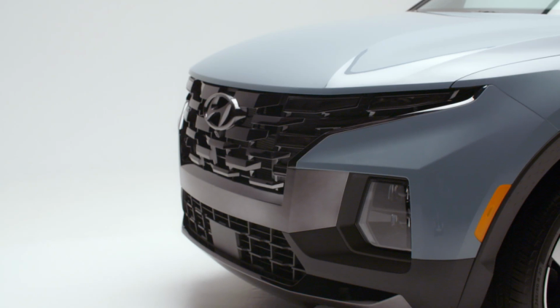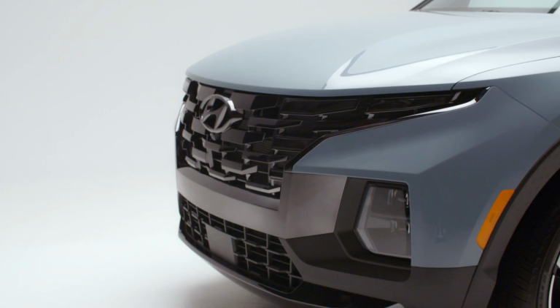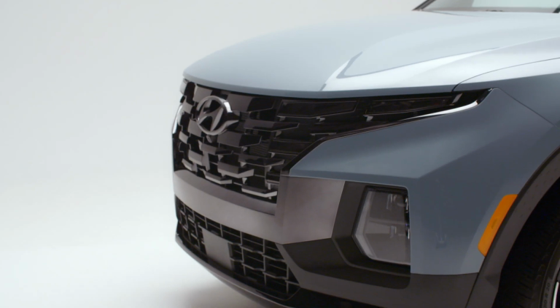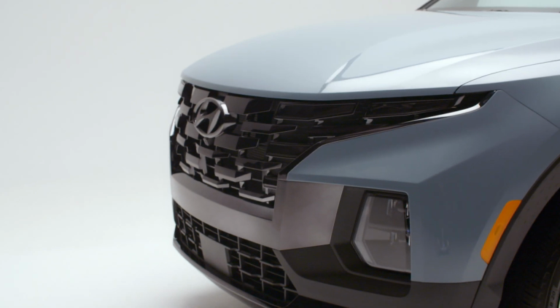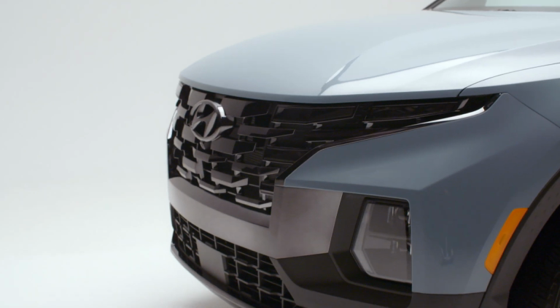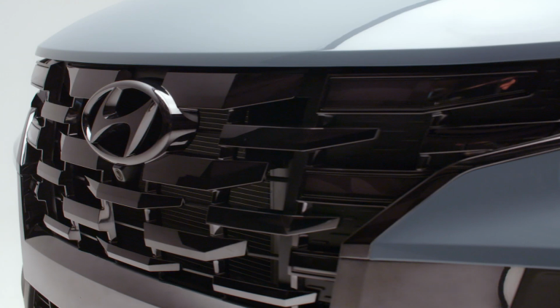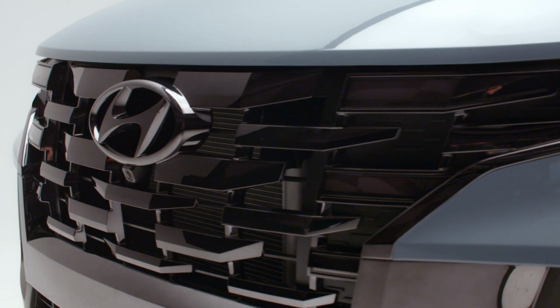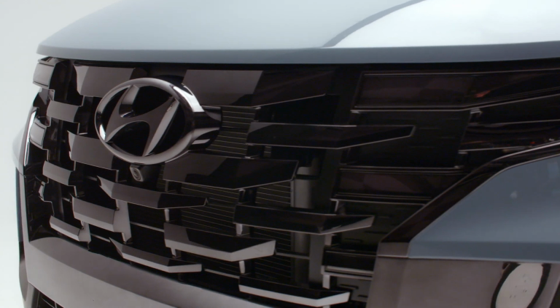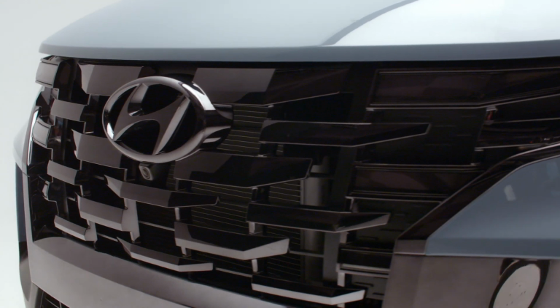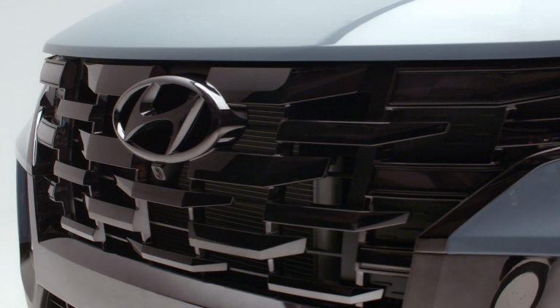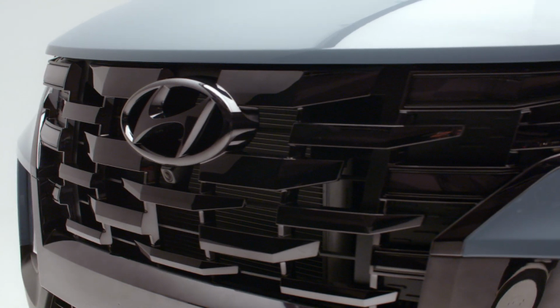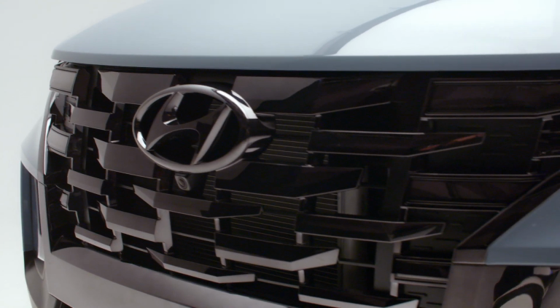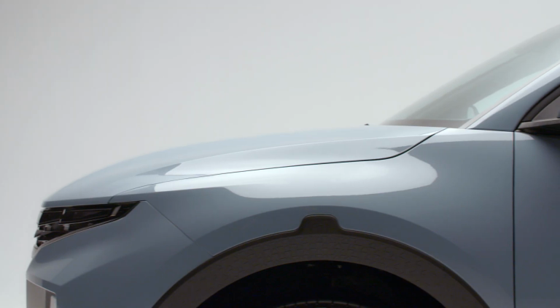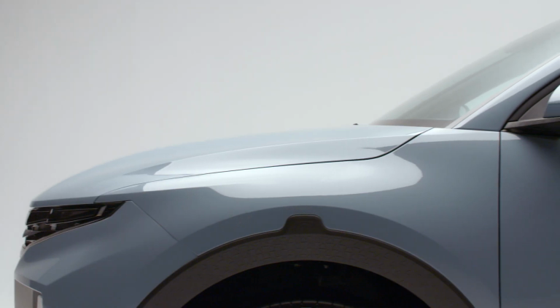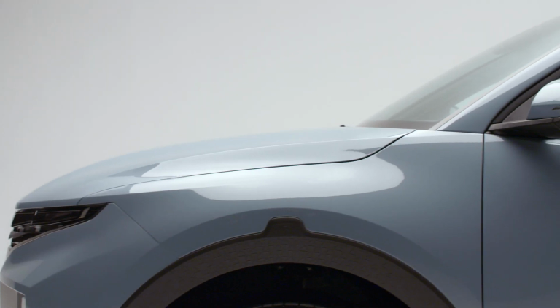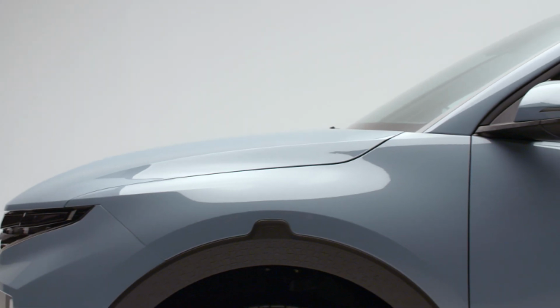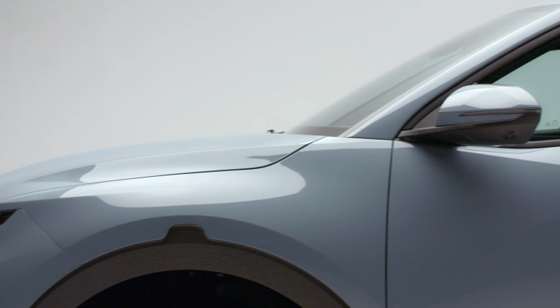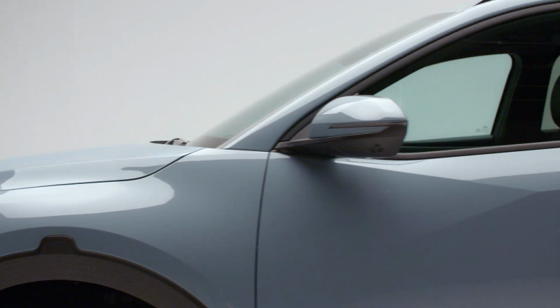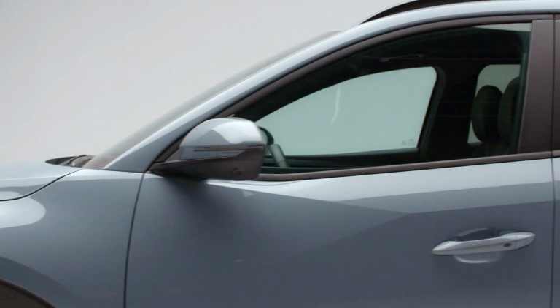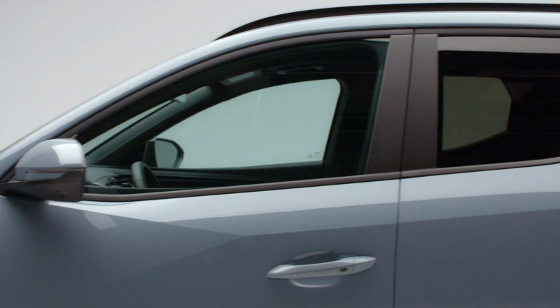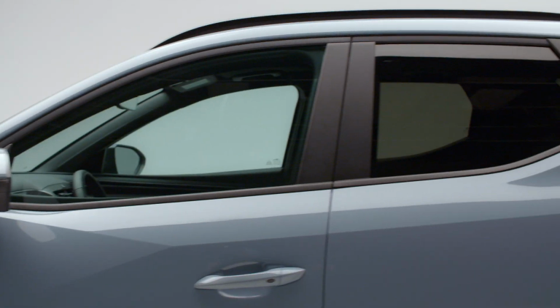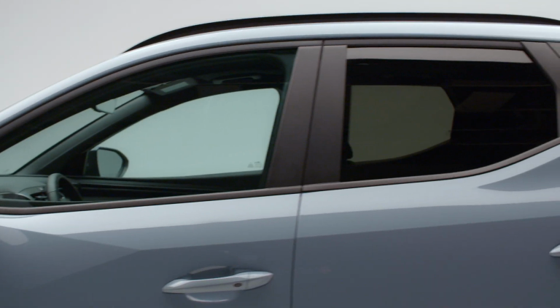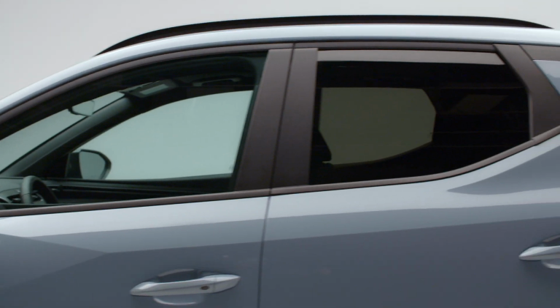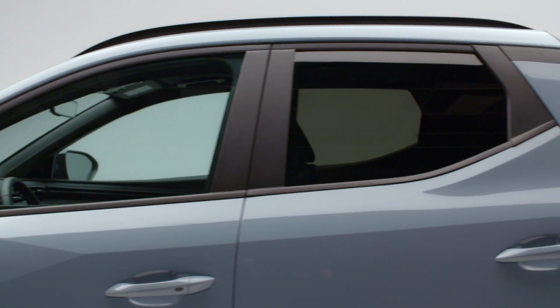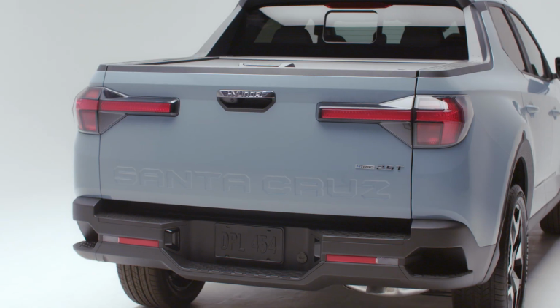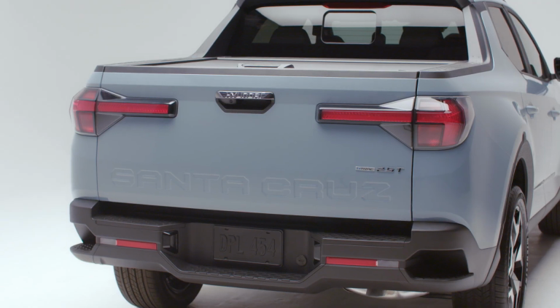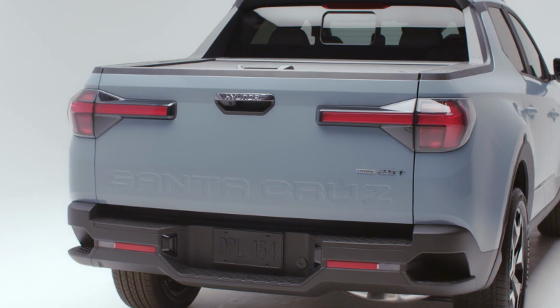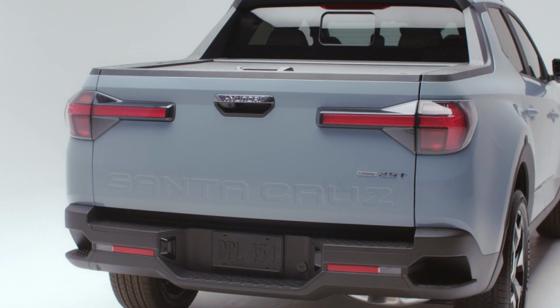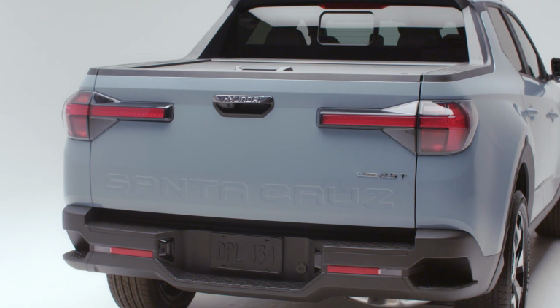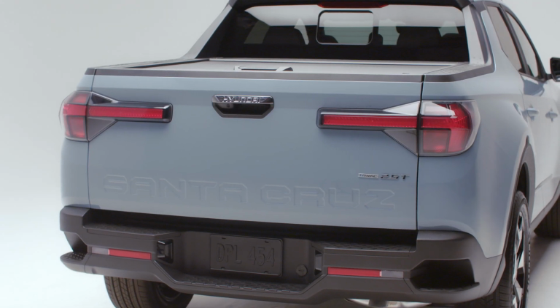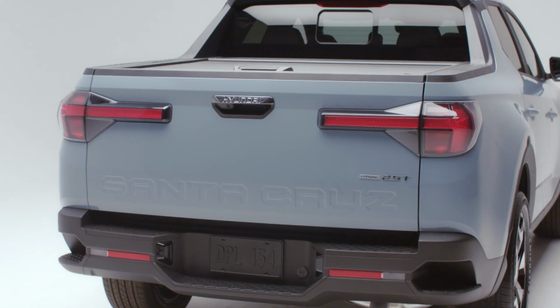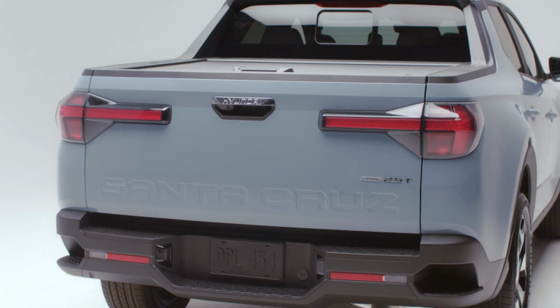Introducing the first-of-its-kind, the first-ever sport-adventure vehicle, the Hyundai Santa Cruz.